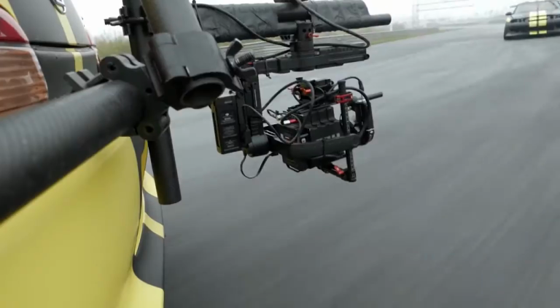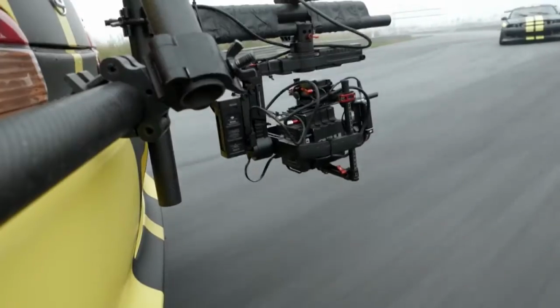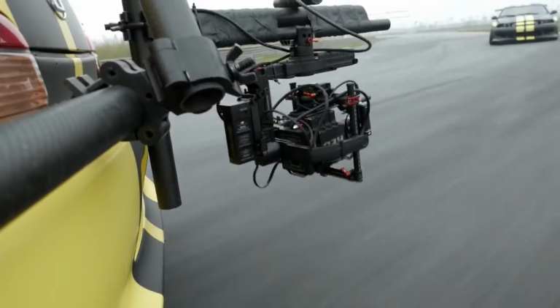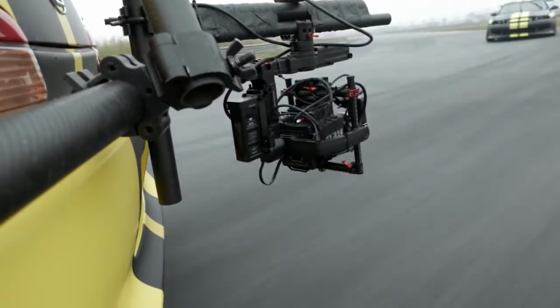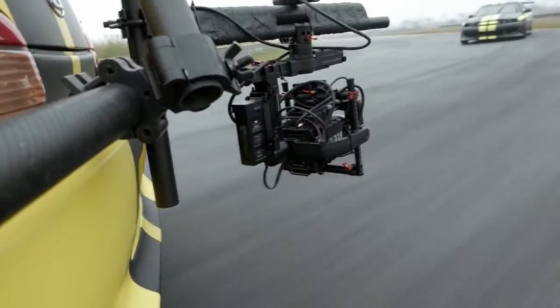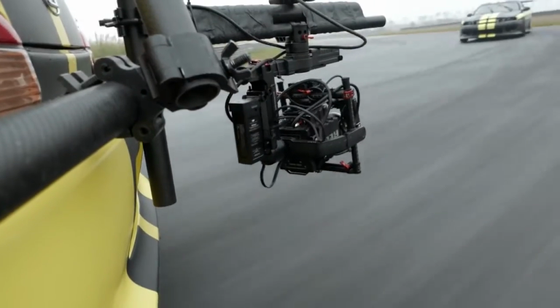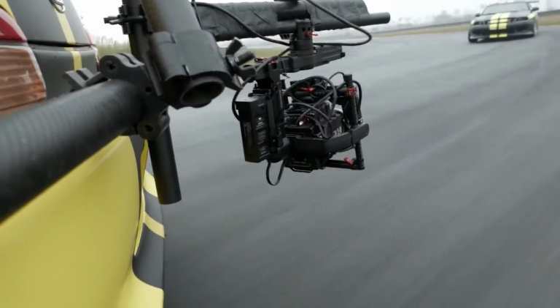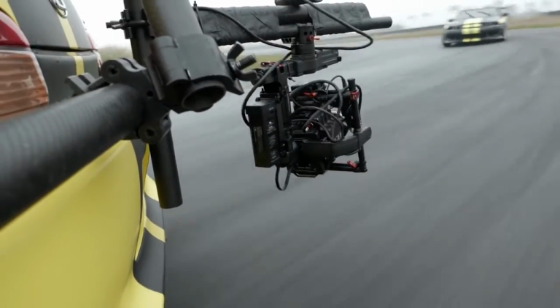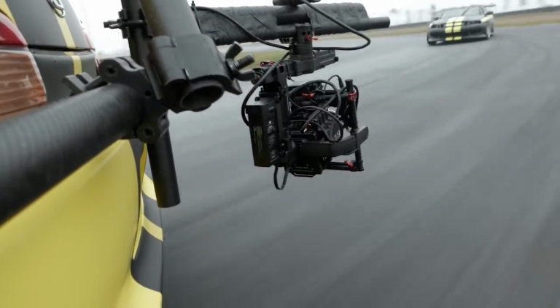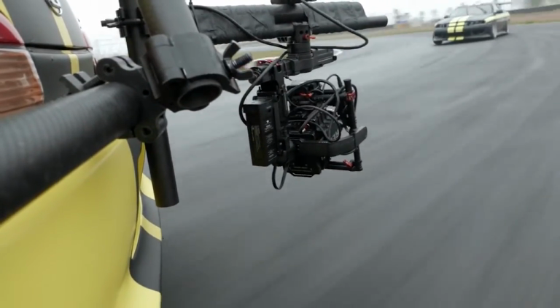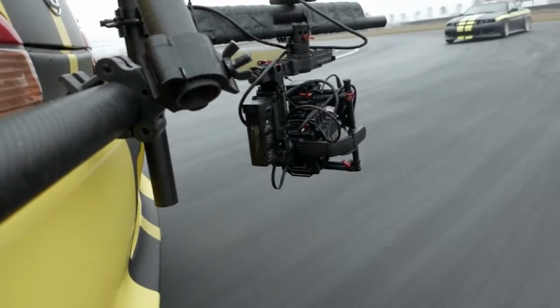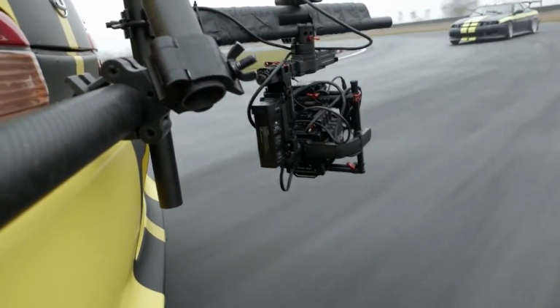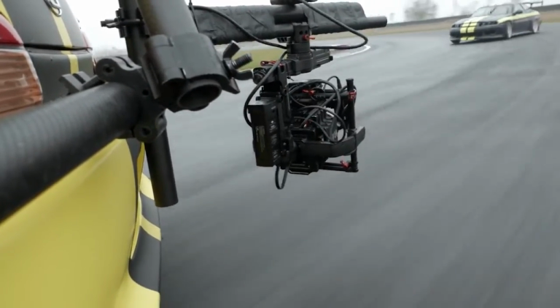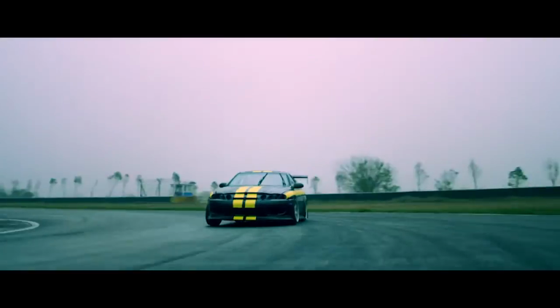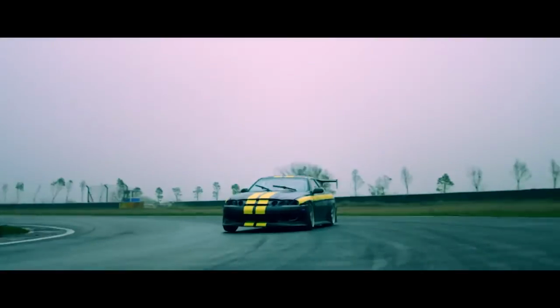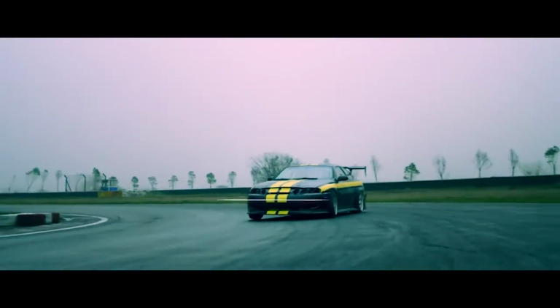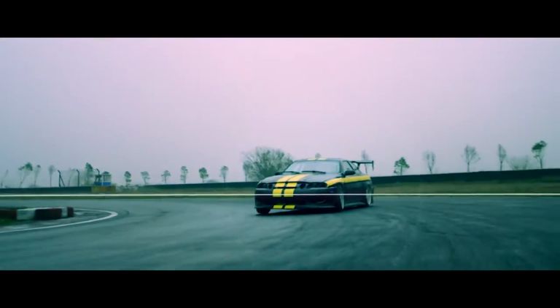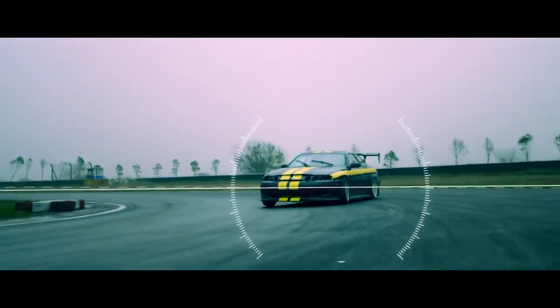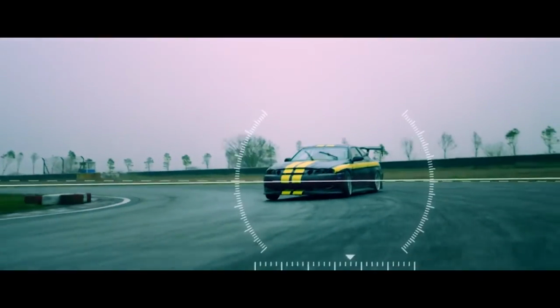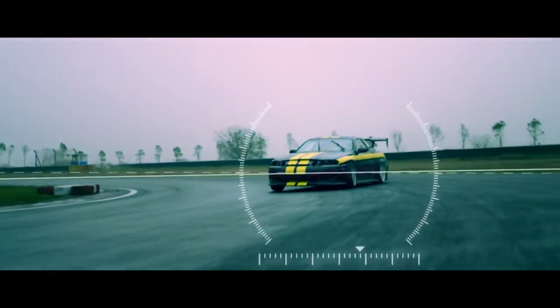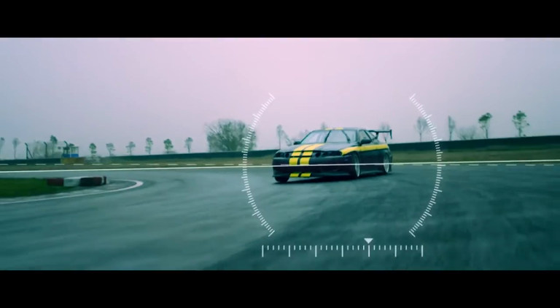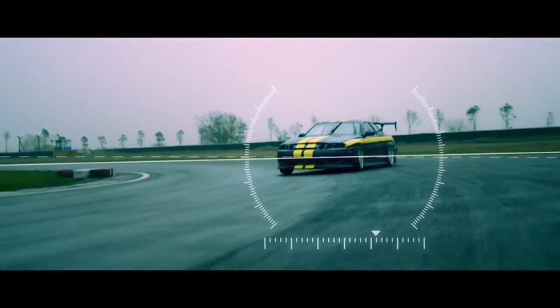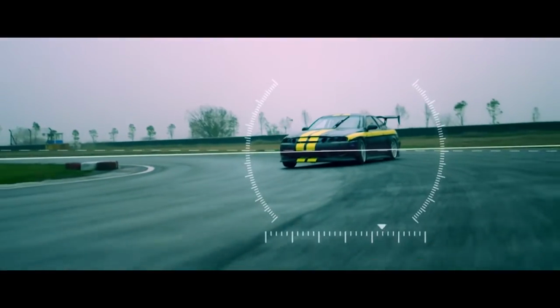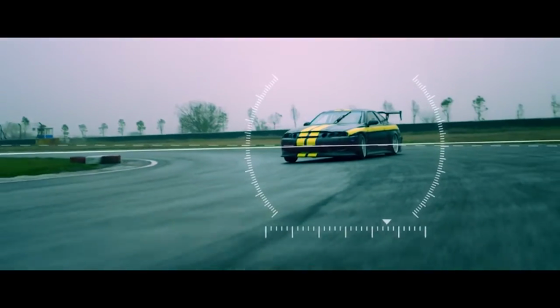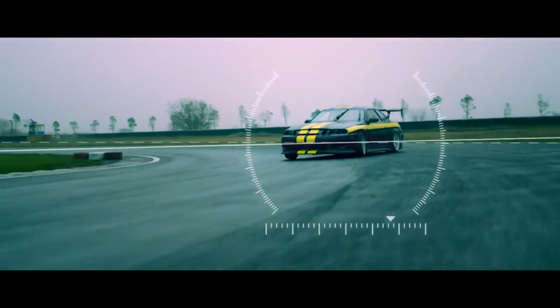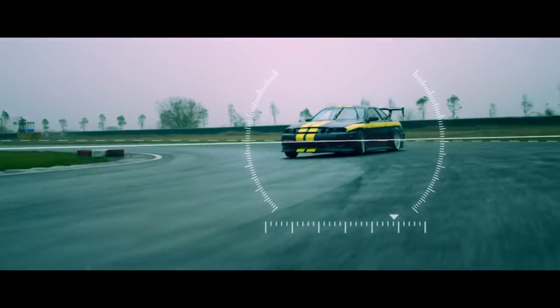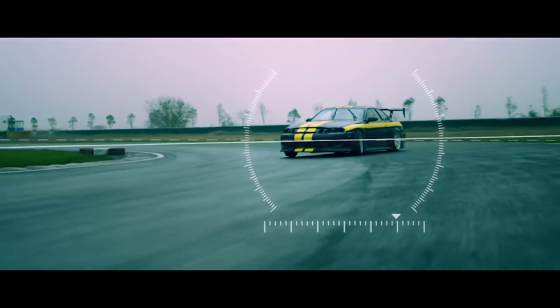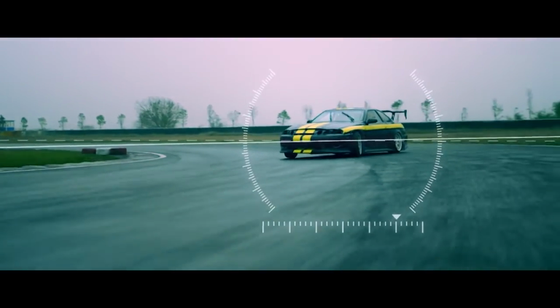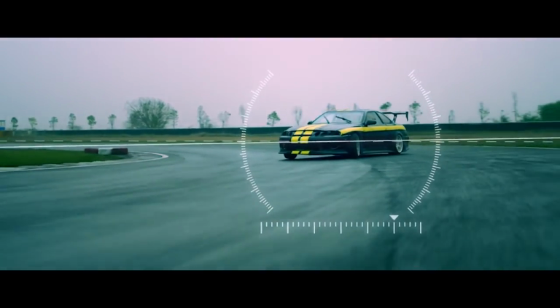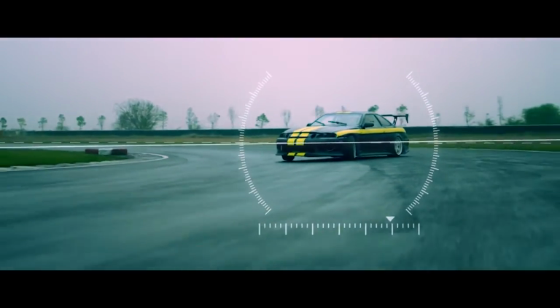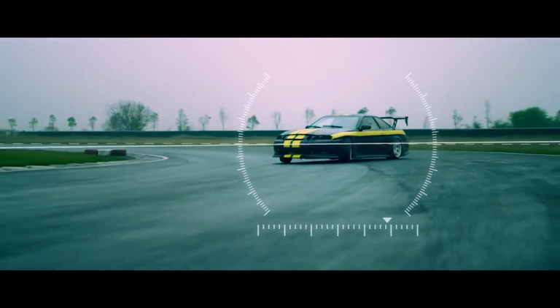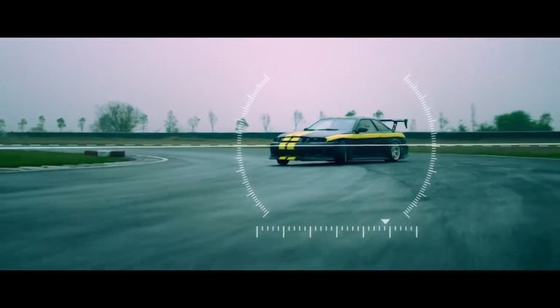With the GPS and compass module, the system is aware of acceleration and movement, allowing it to stay level in high-G situations.